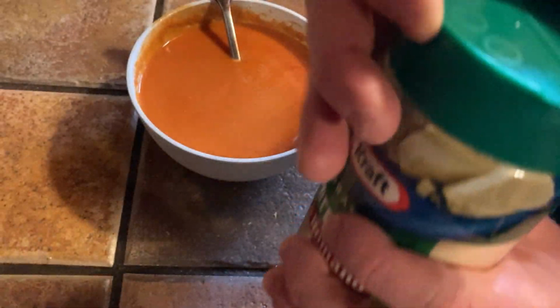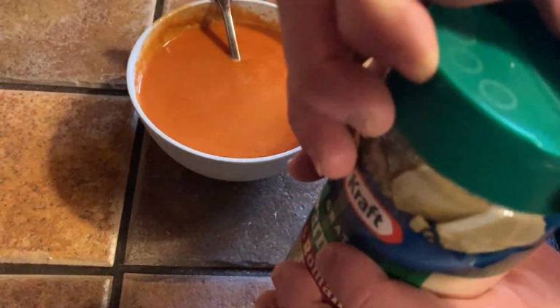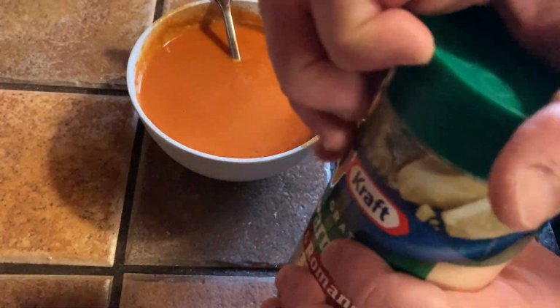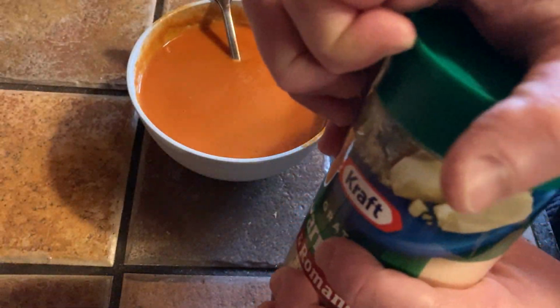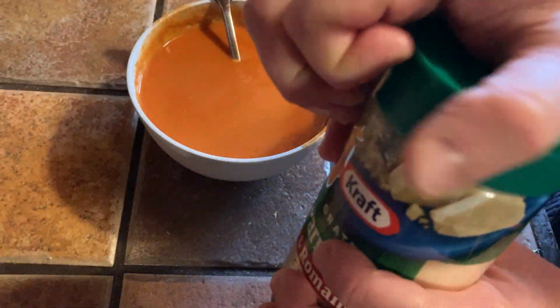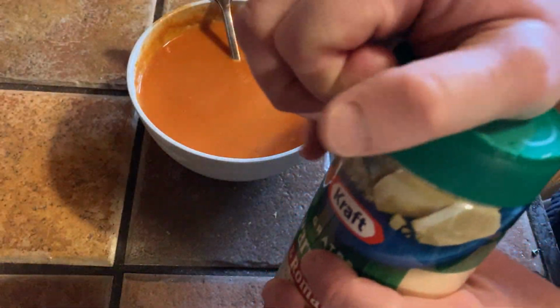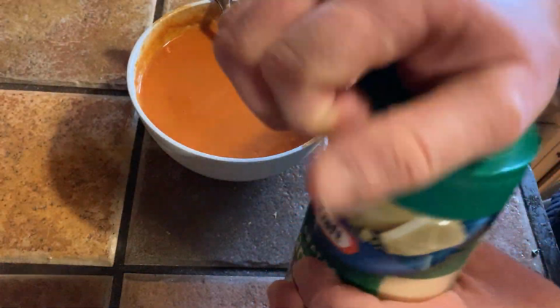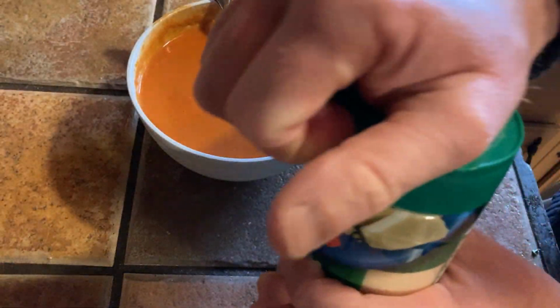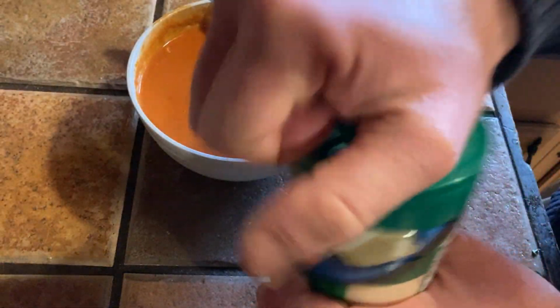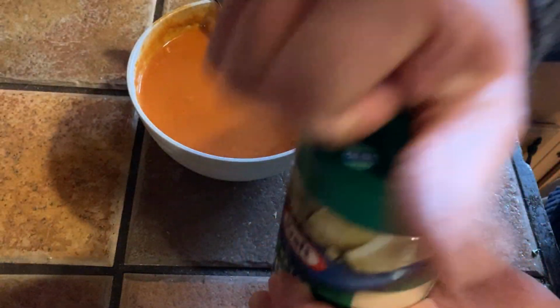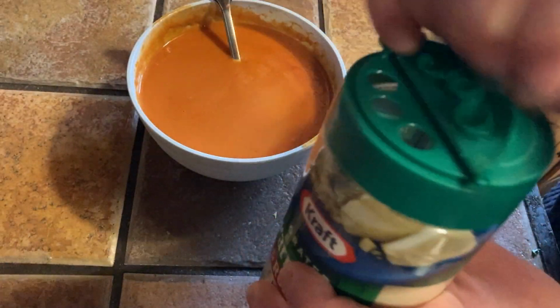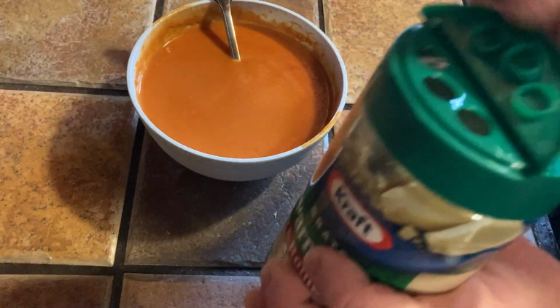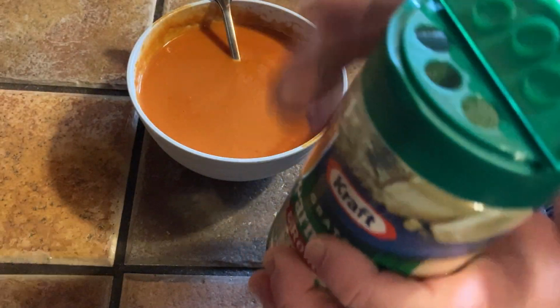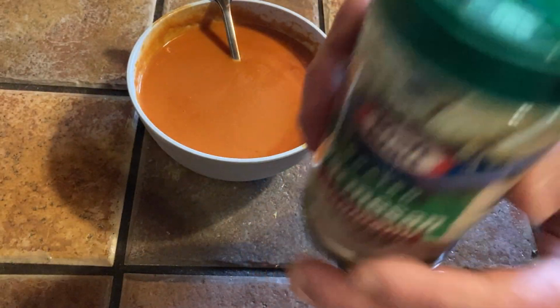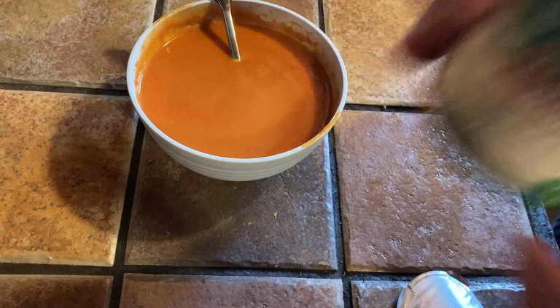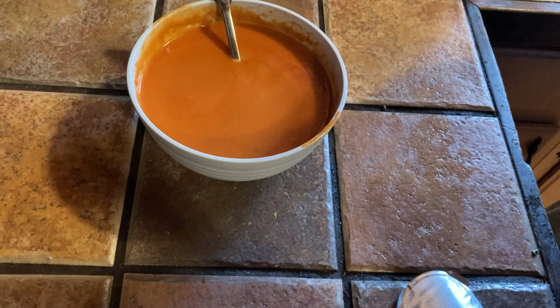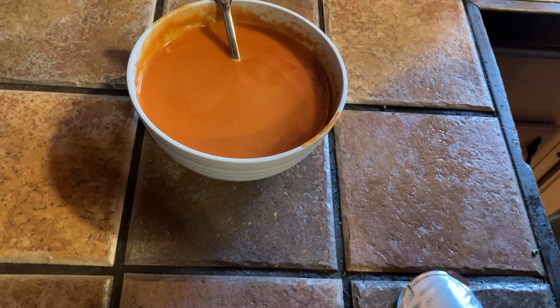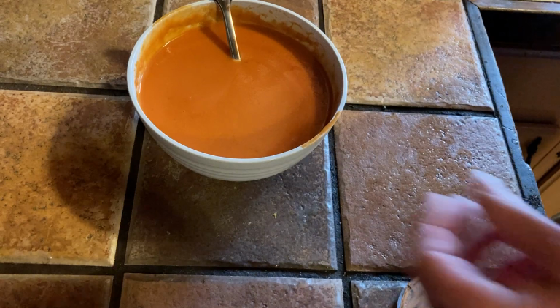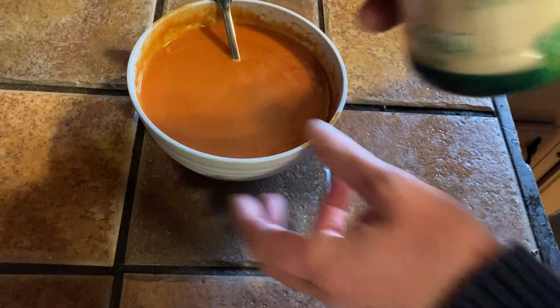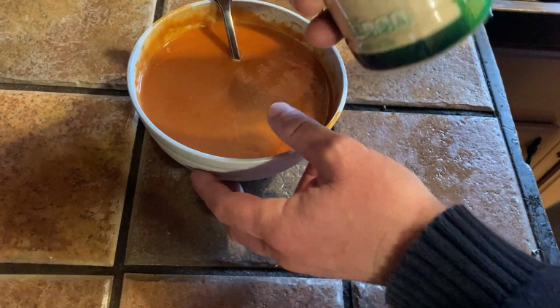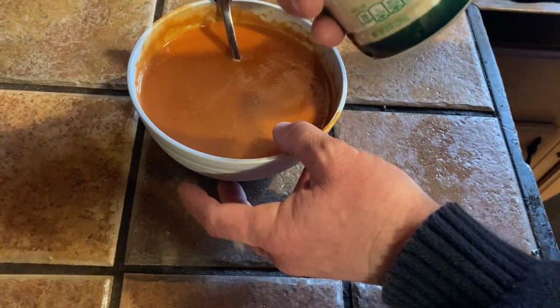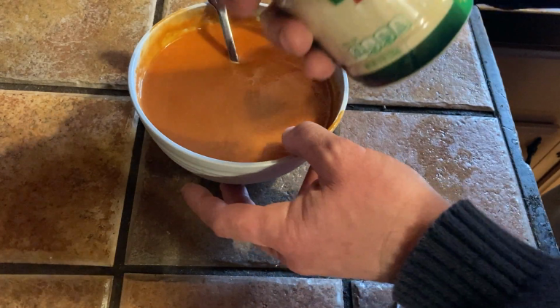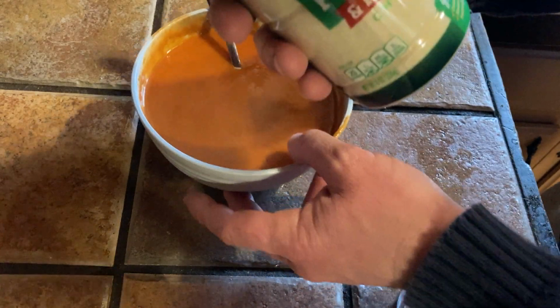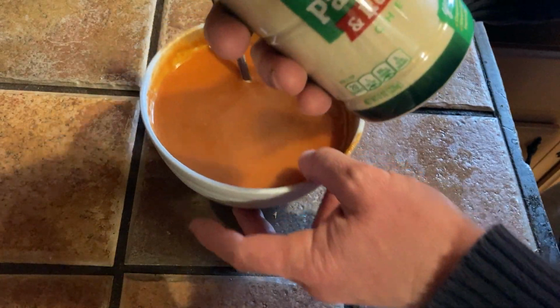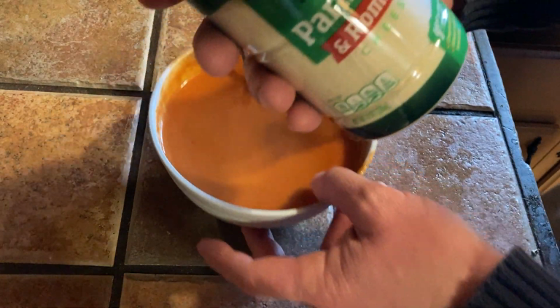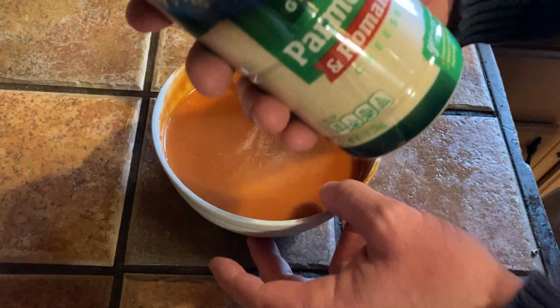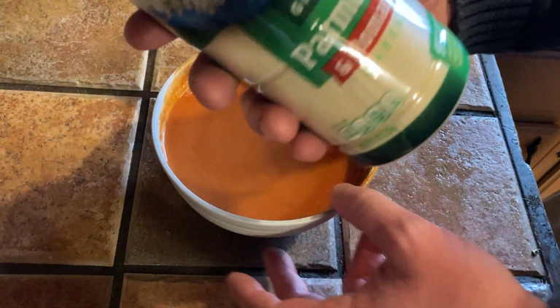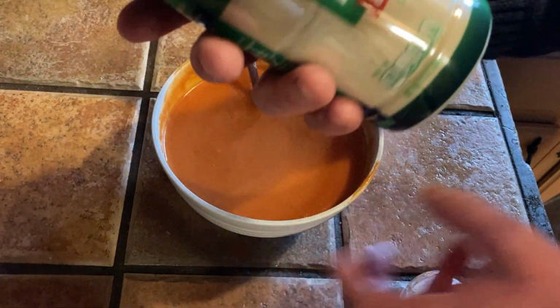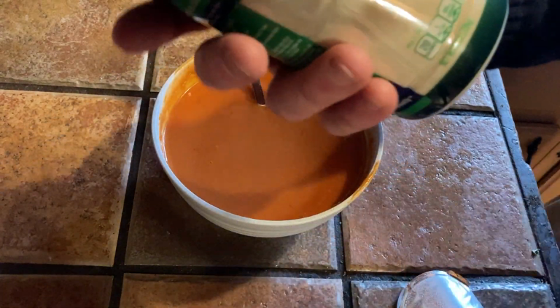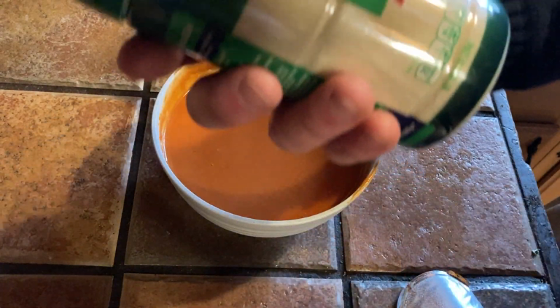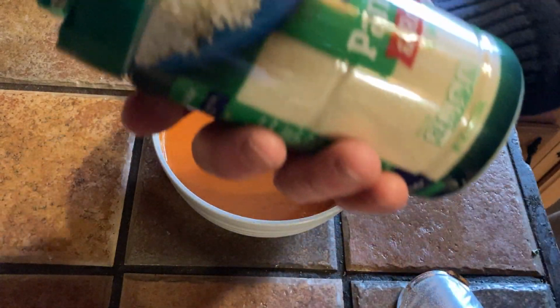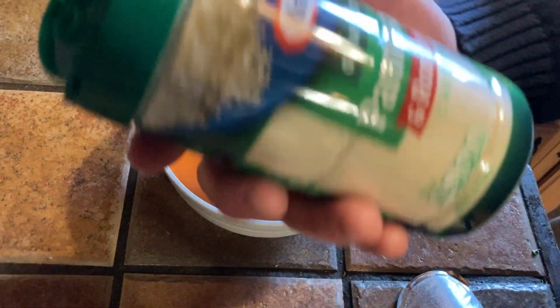I'm just going to open it up. Oh, it smells wonderful. Smells so good.